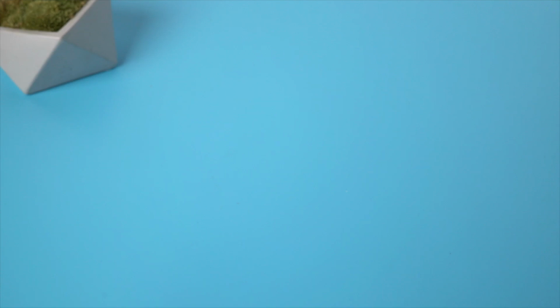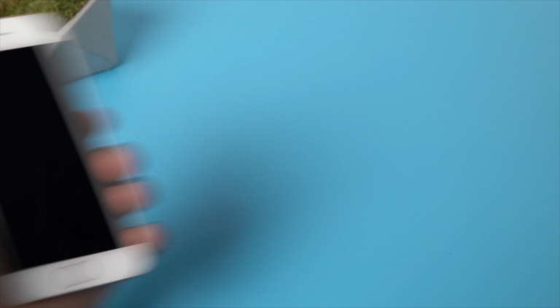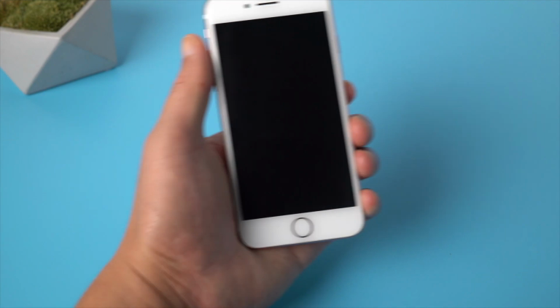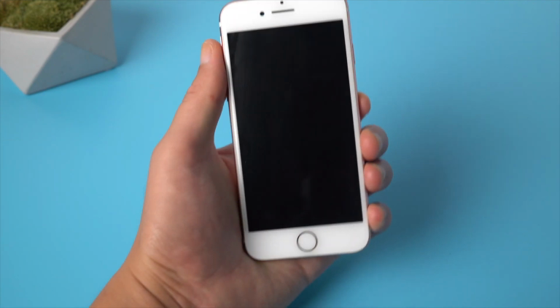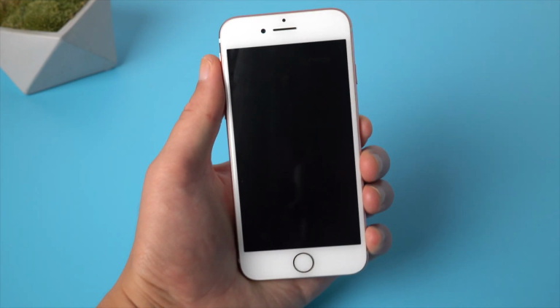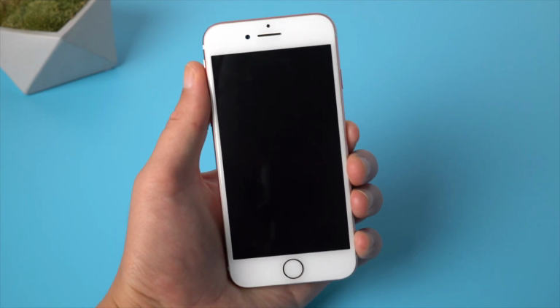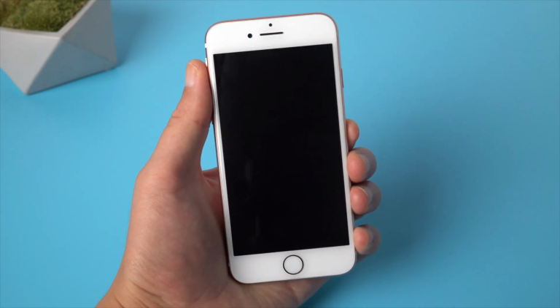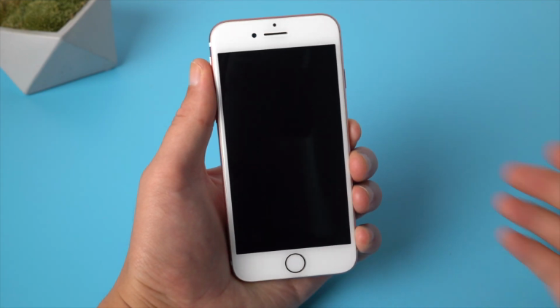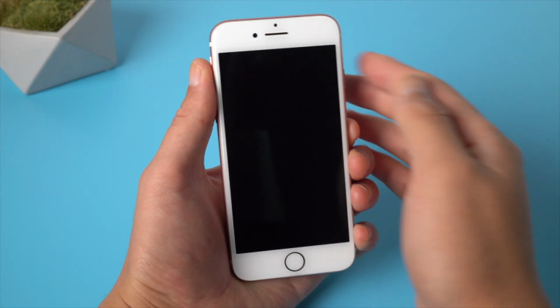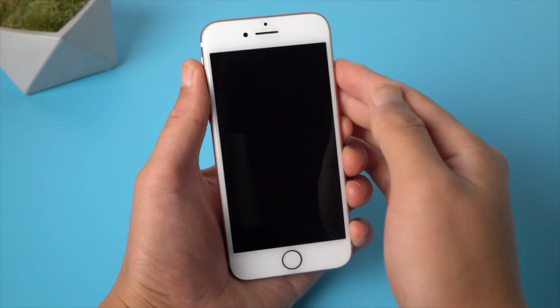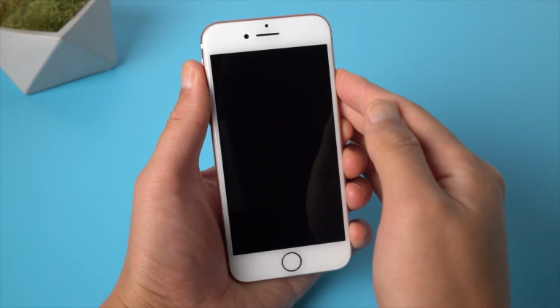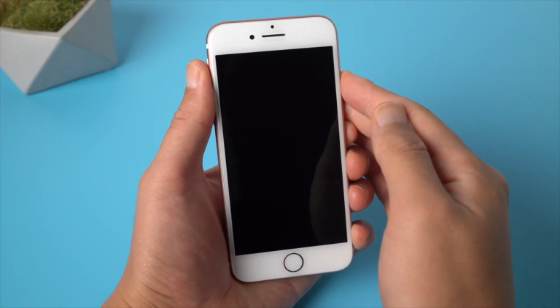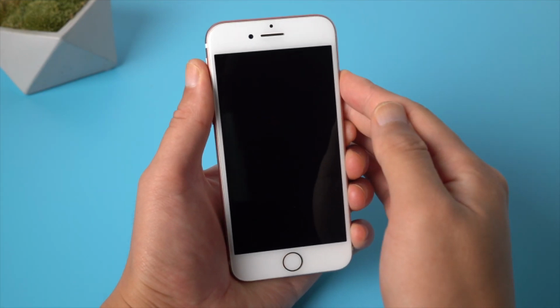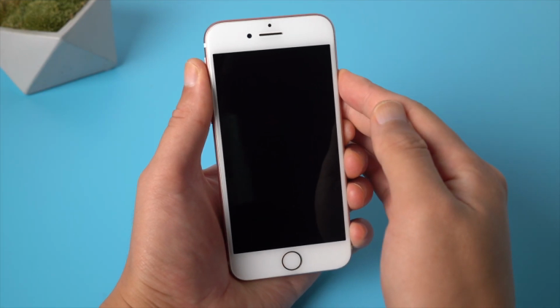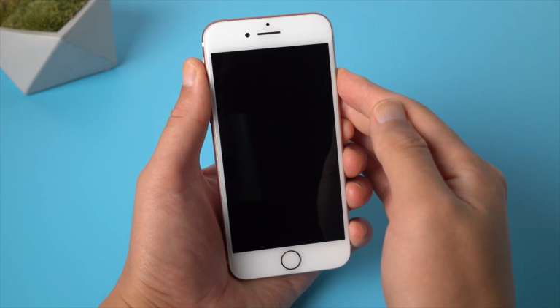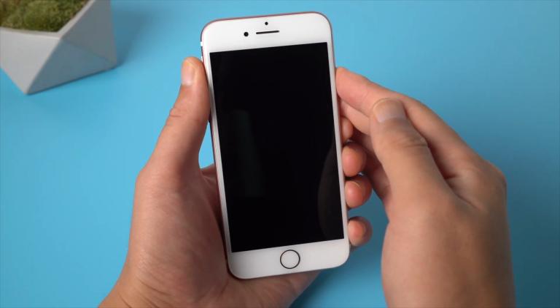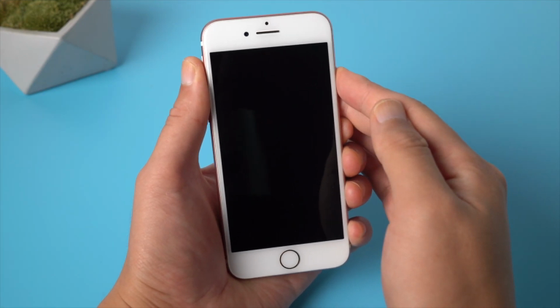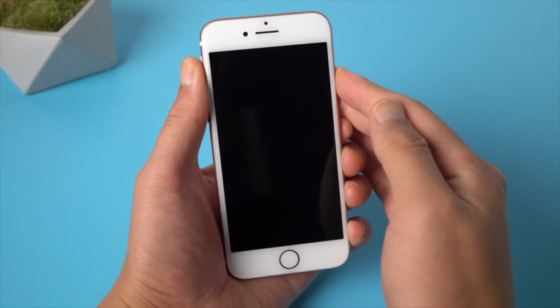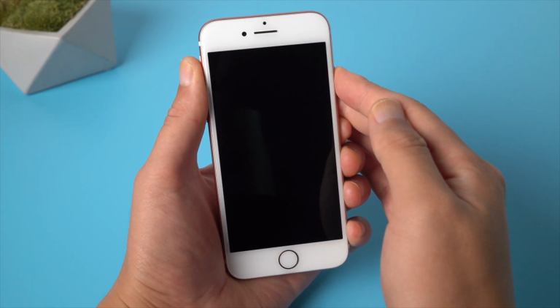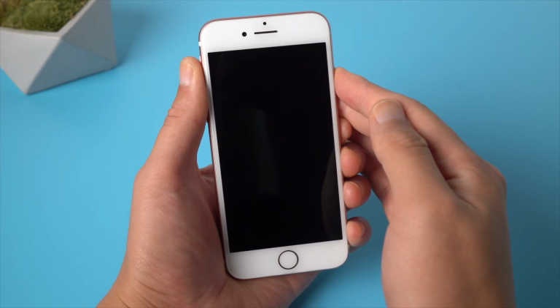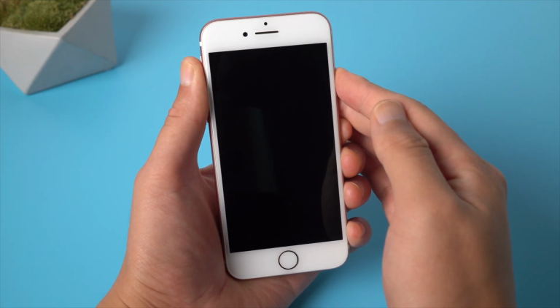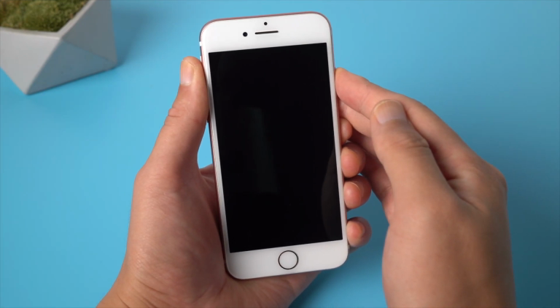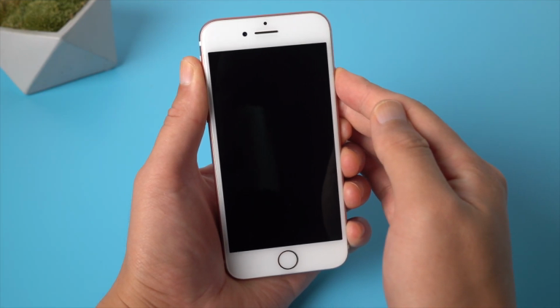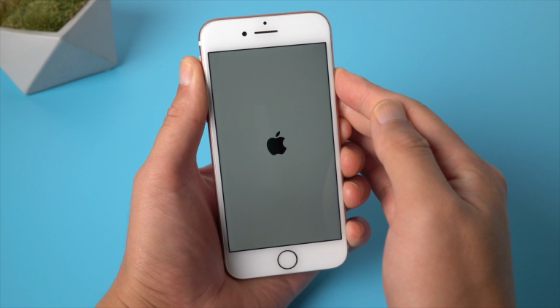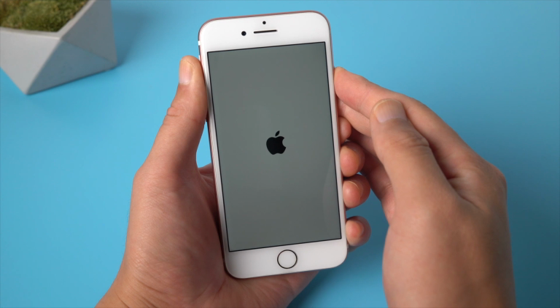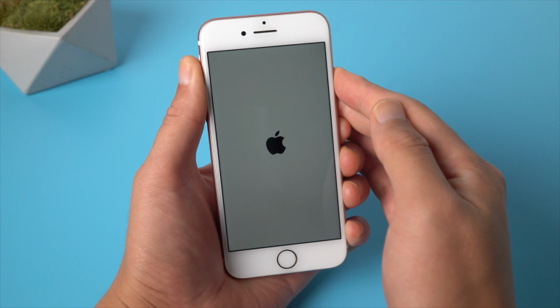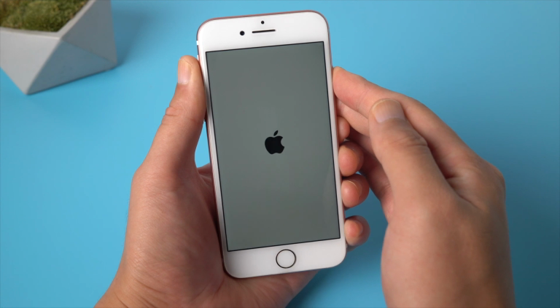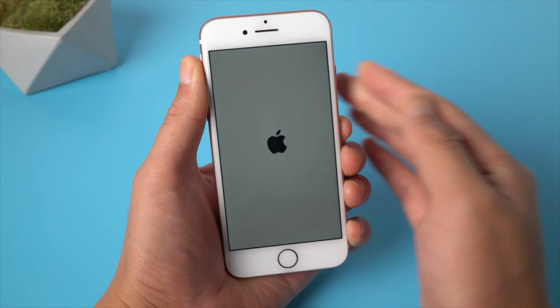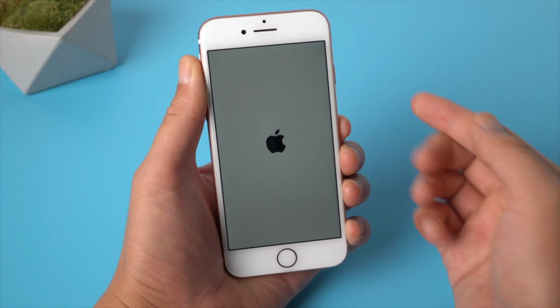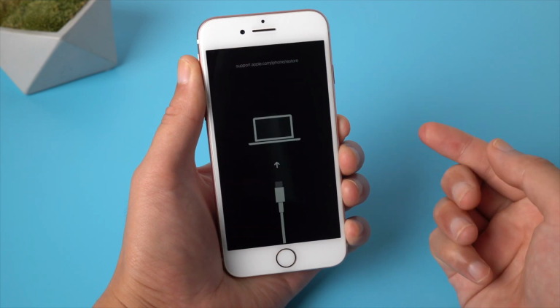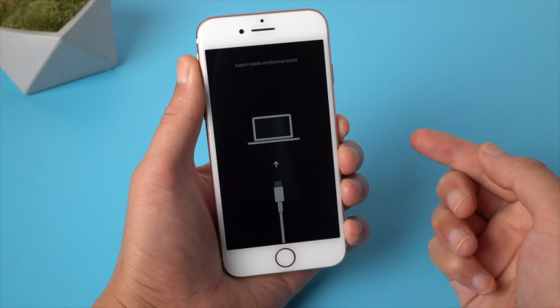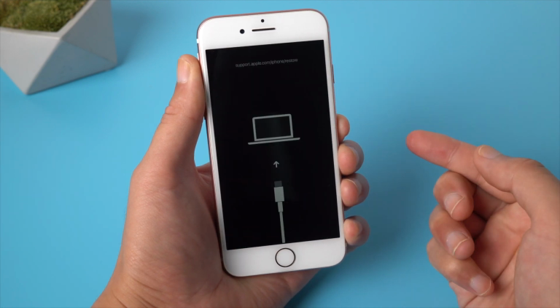Hello! Welcome to Anoshare channel. In this video, I'm going to show you three tricks to fix your iPhone 7 stuck in recovery mode without losing any data.